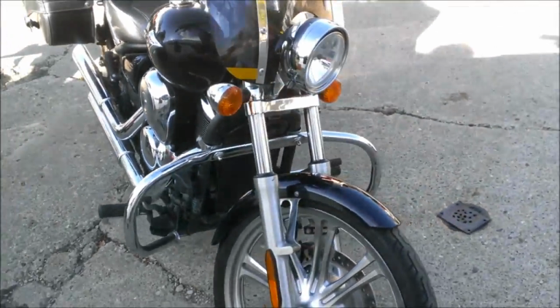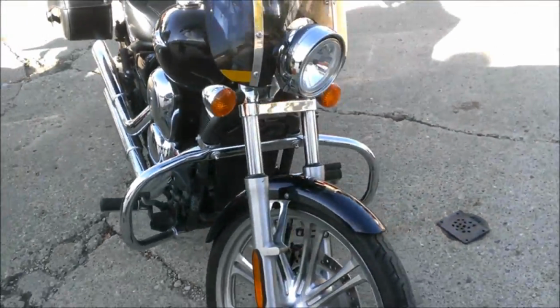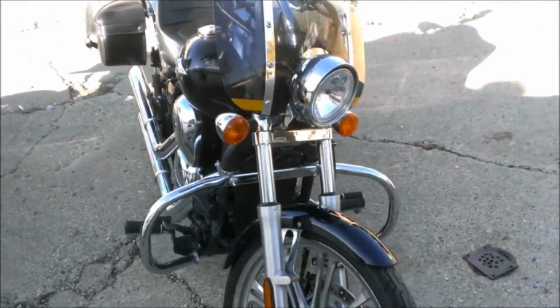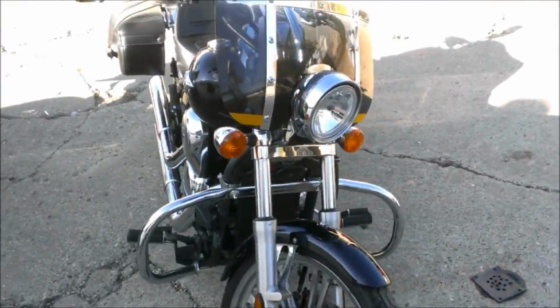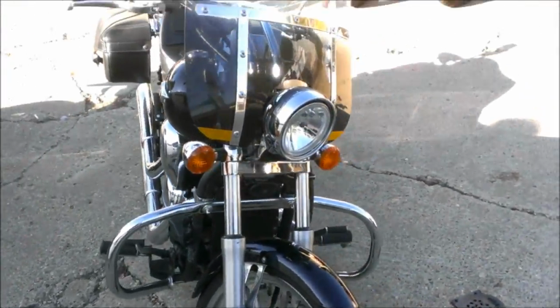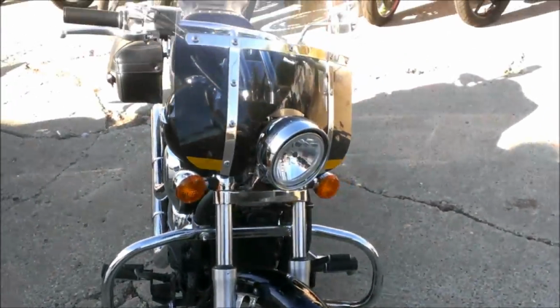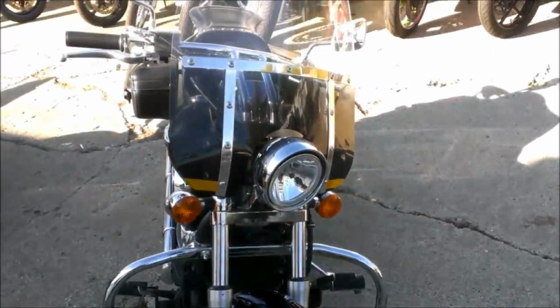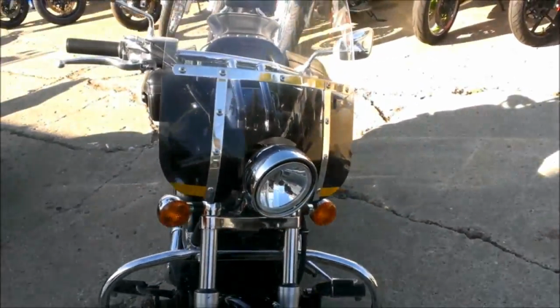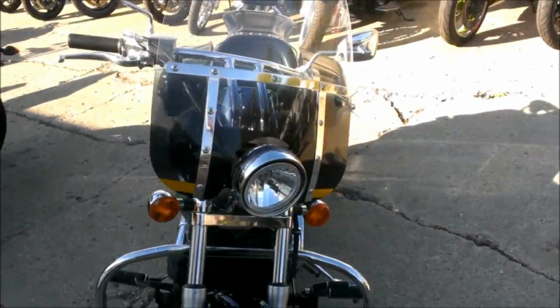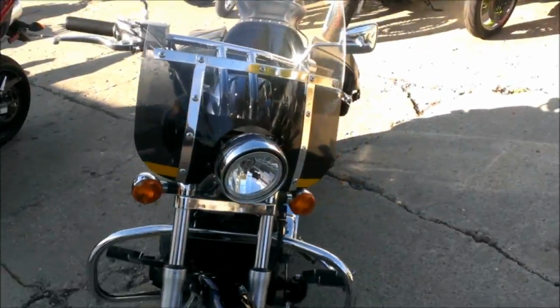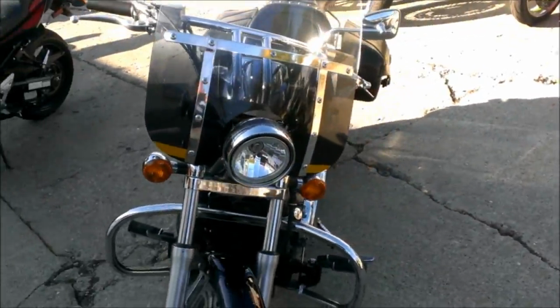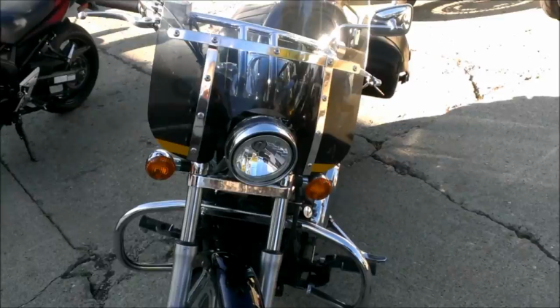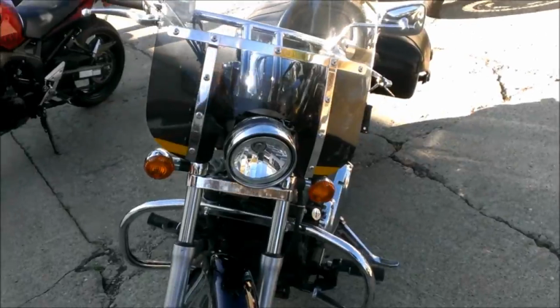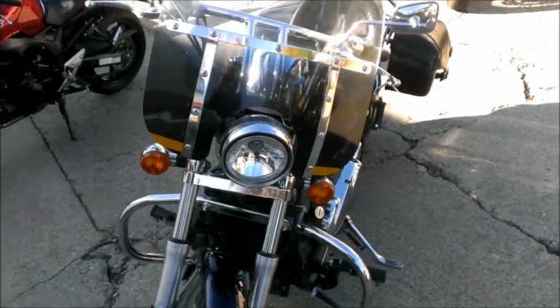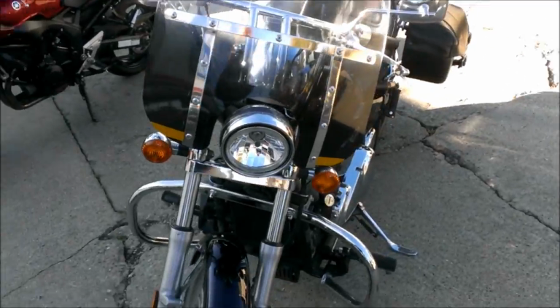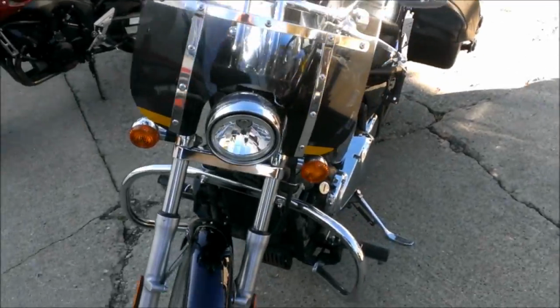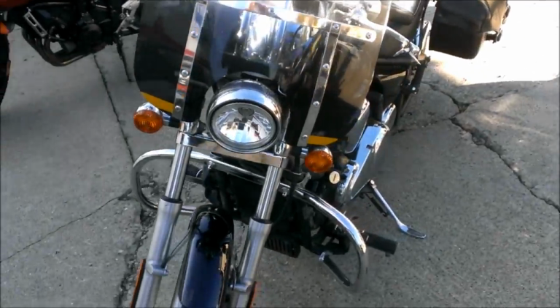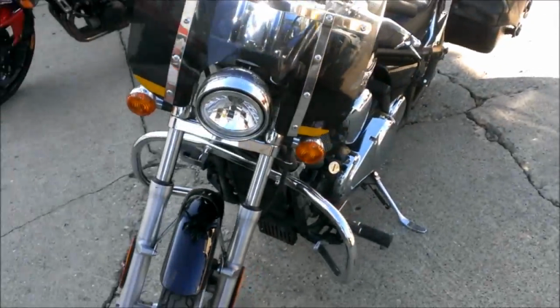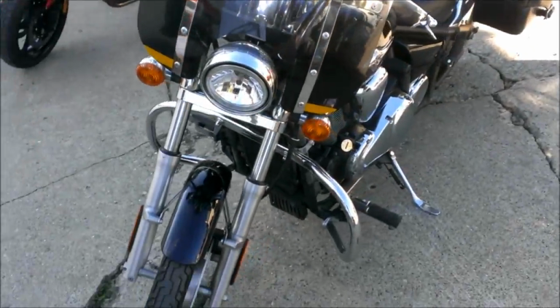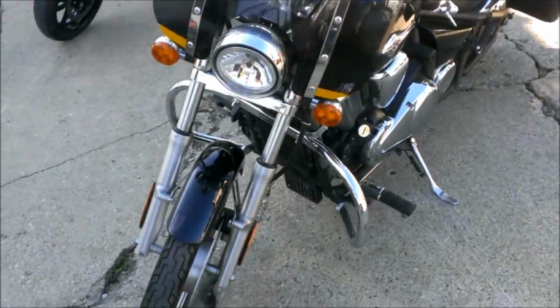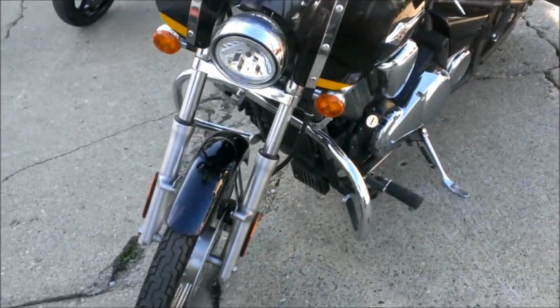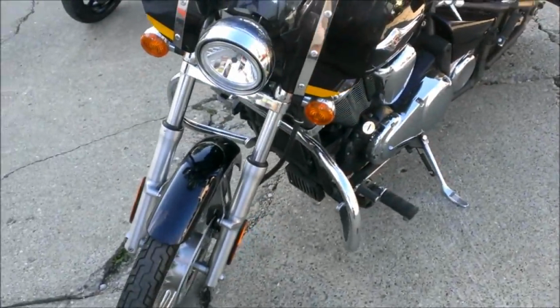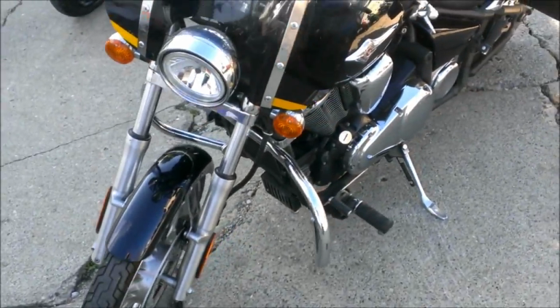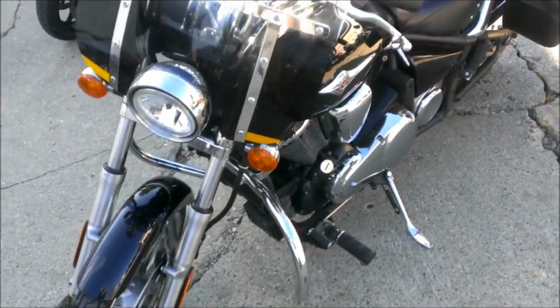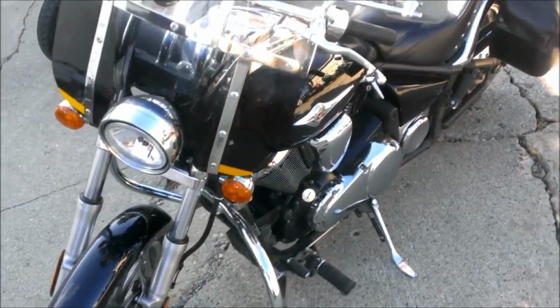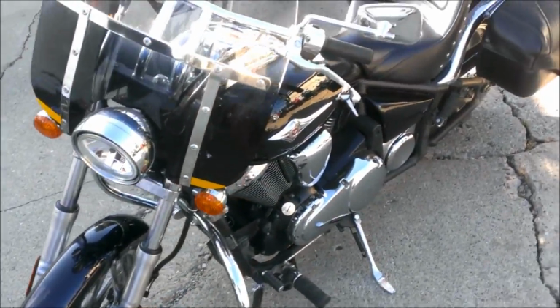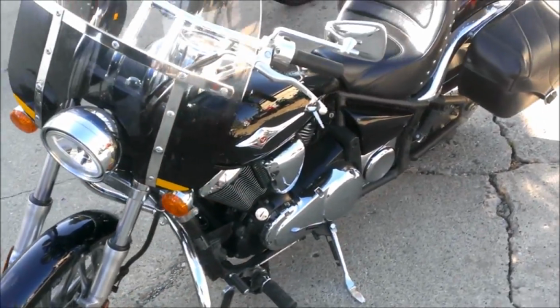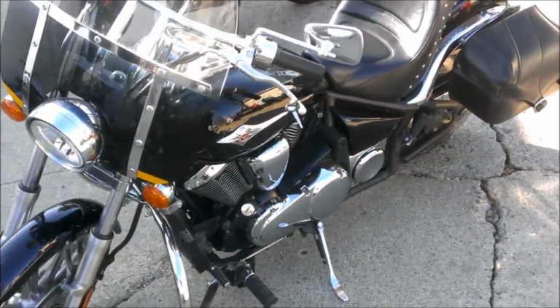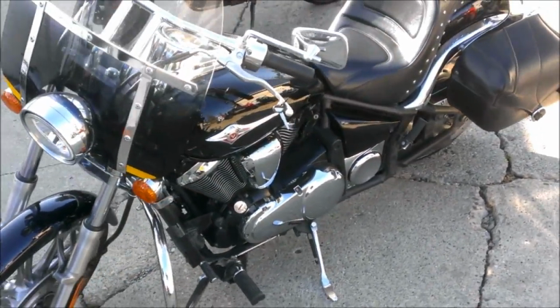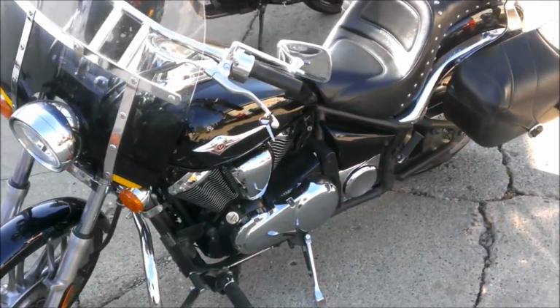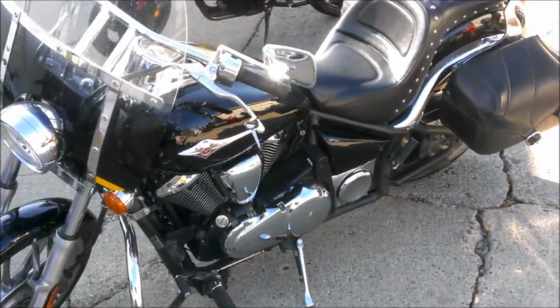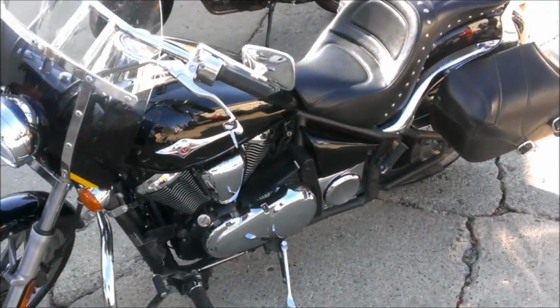Just serviced, all fluids changed, and ready for the open road. Don't miss this one for only $49.99.